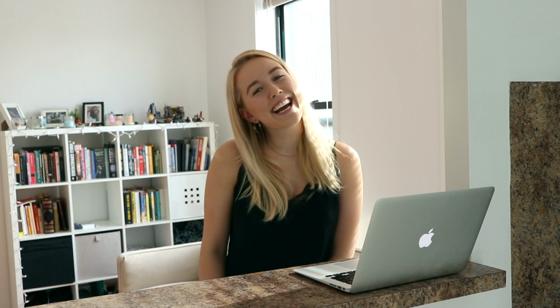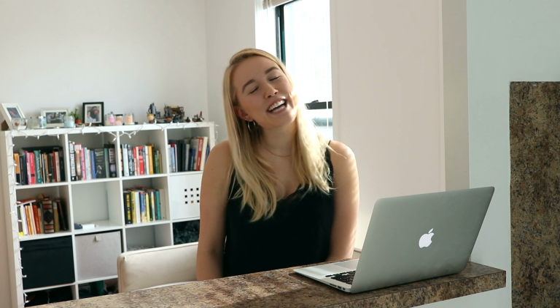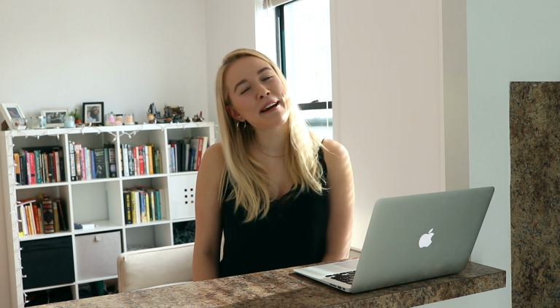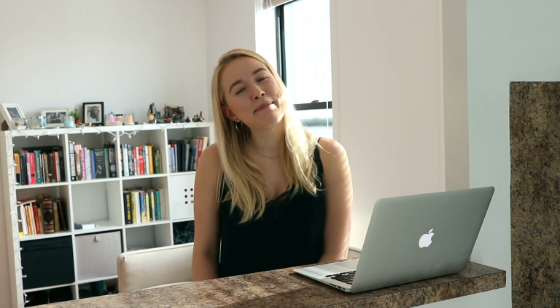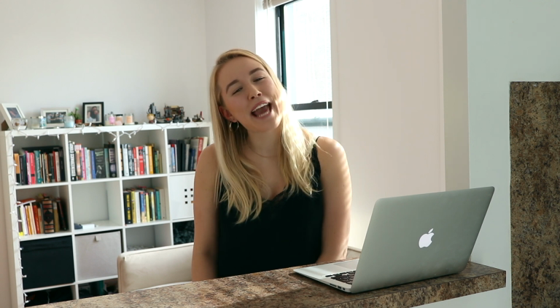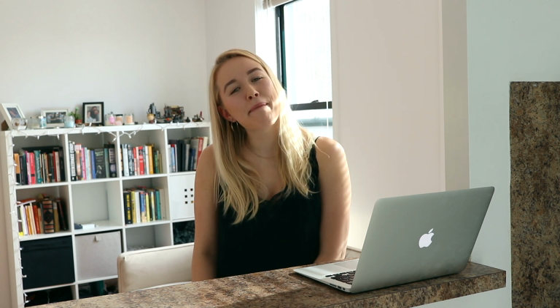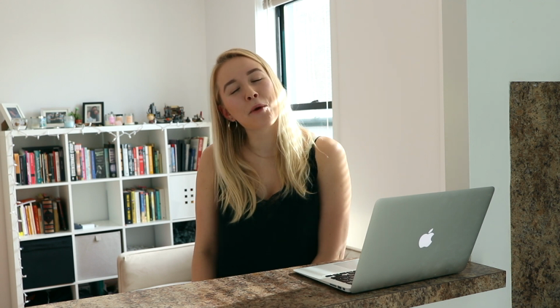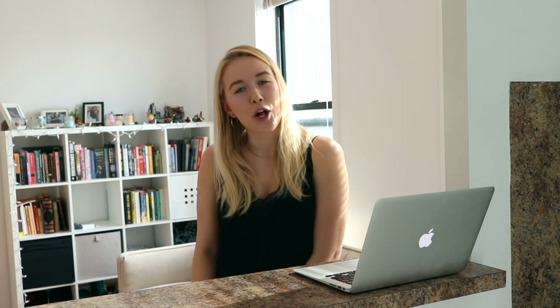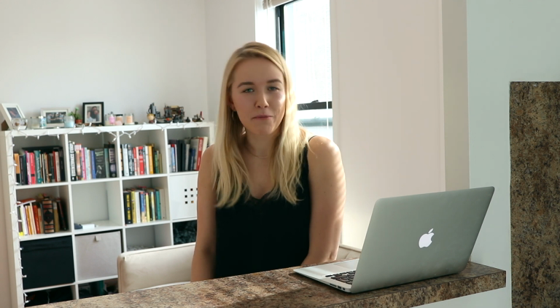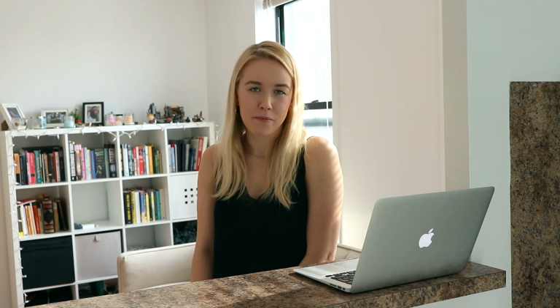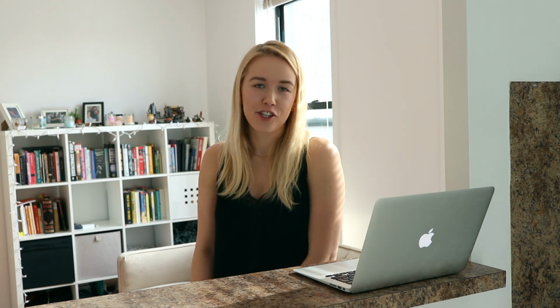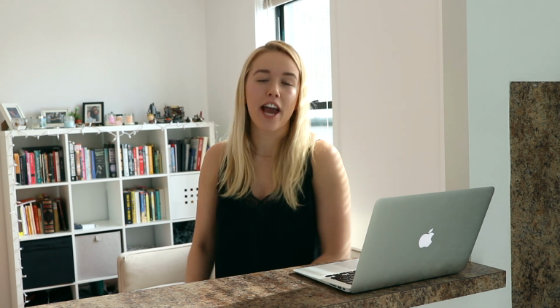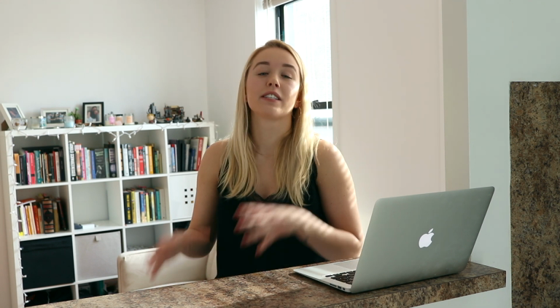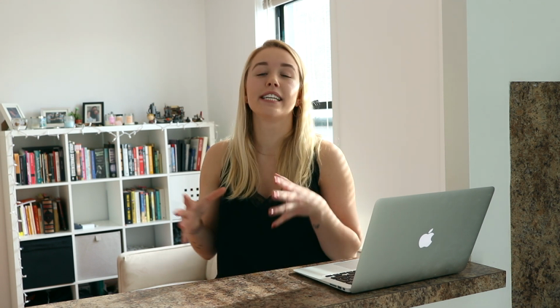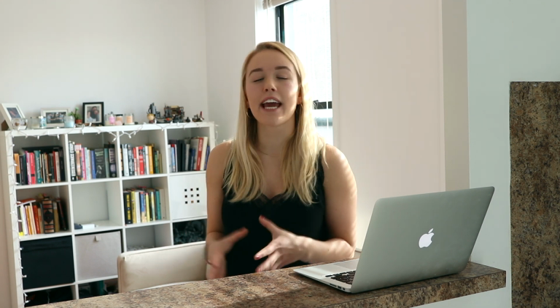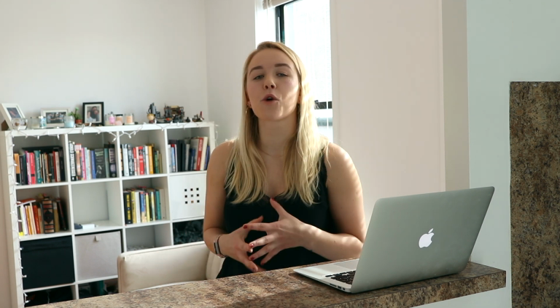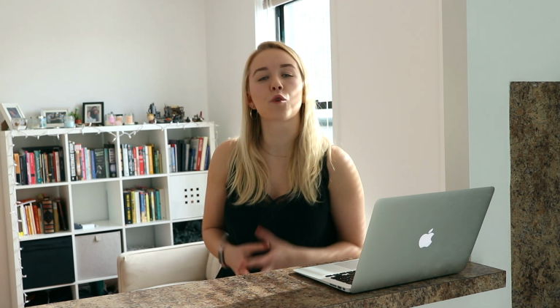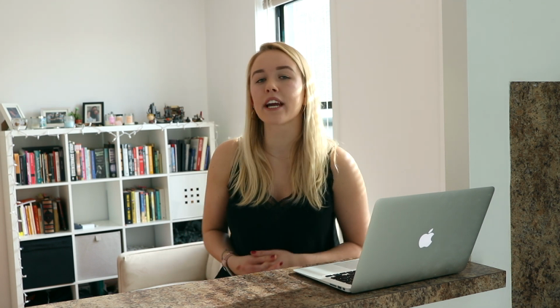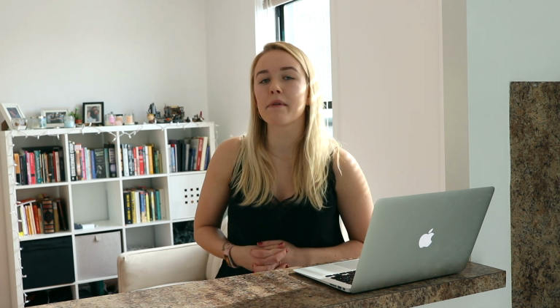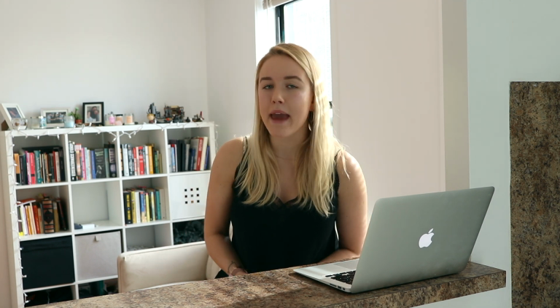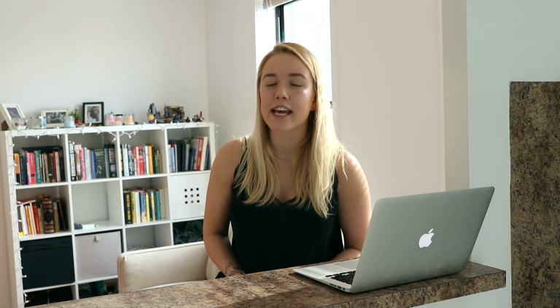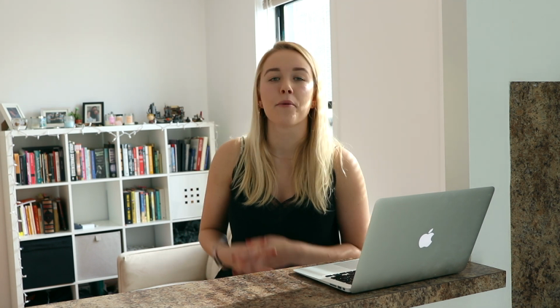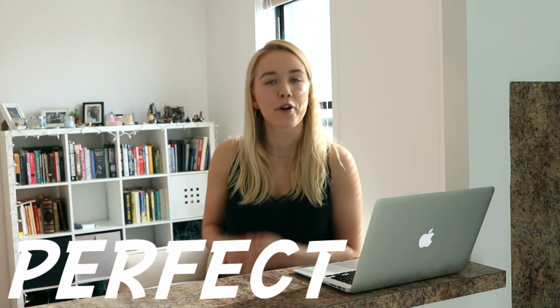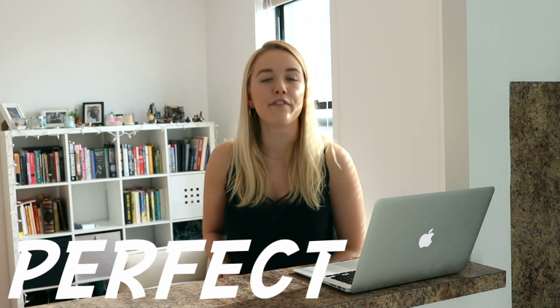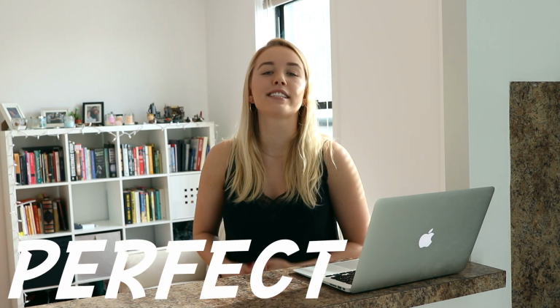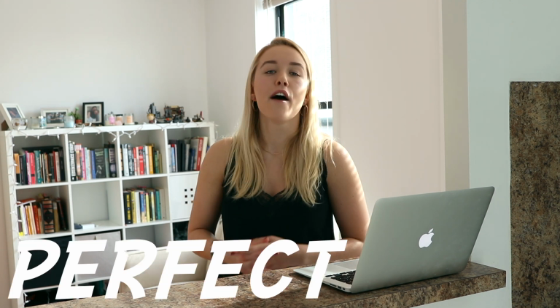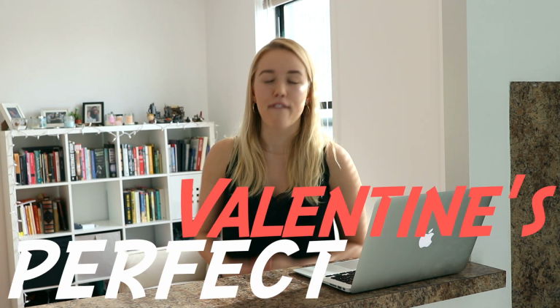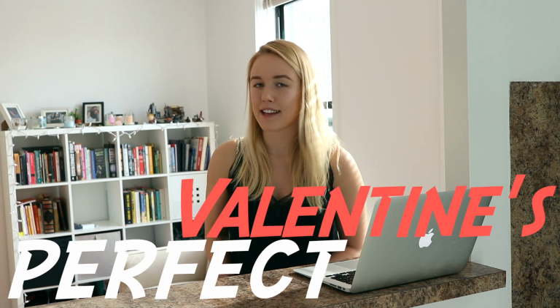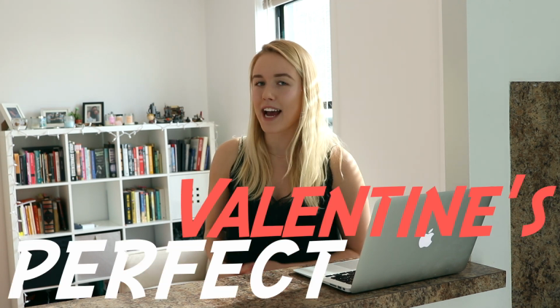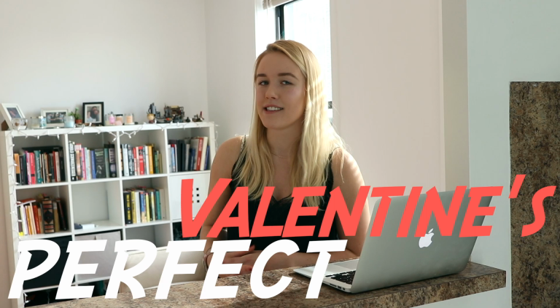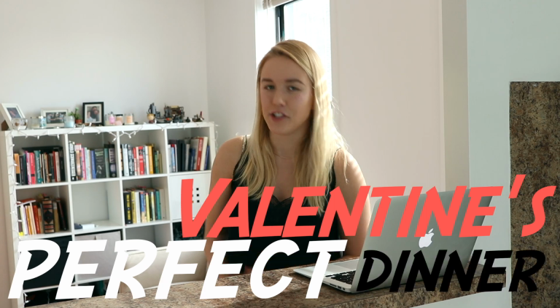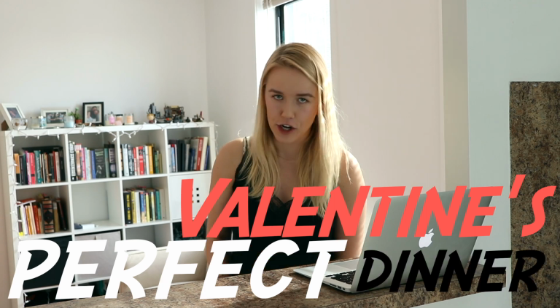Hey guys, my name is Gabby and welcome to my channel. Today we're going to be making the perfect Valentine's dinner.